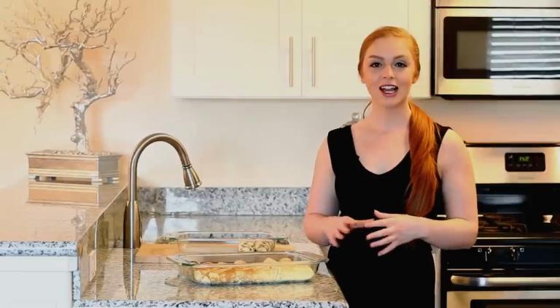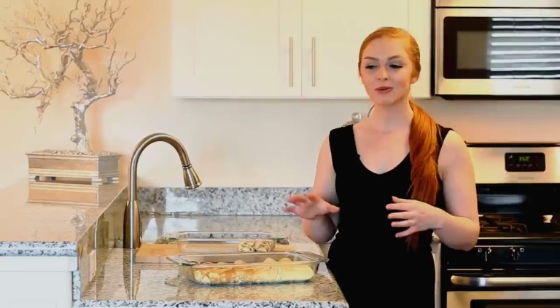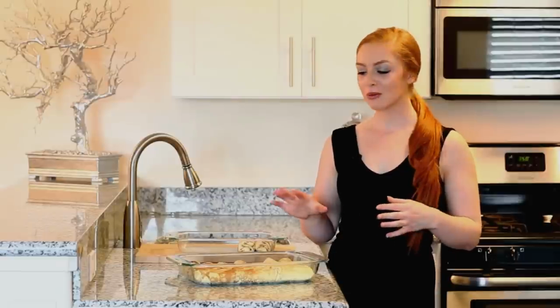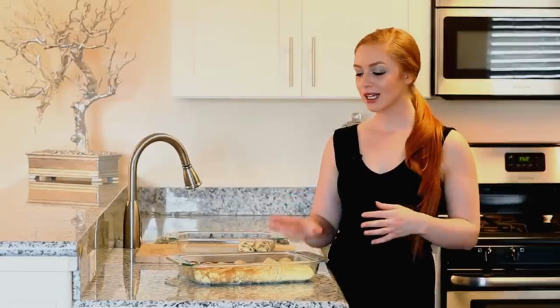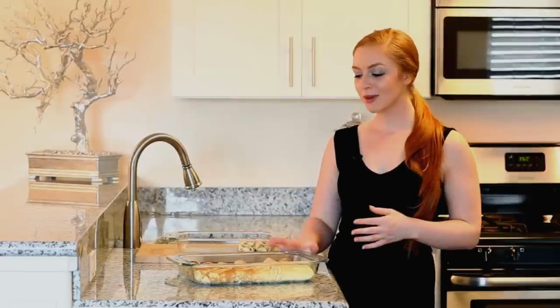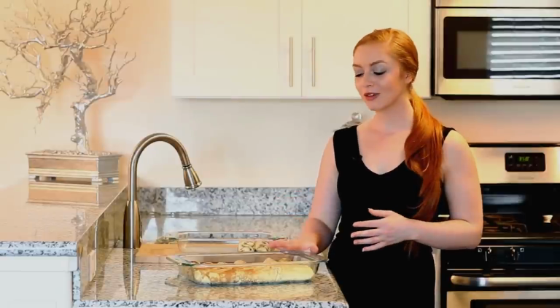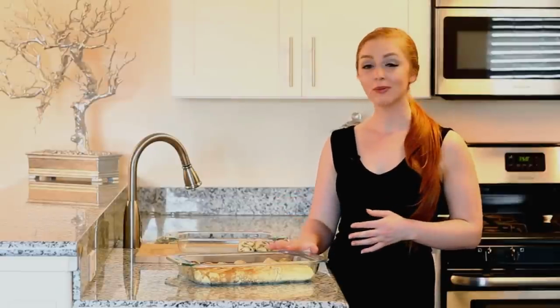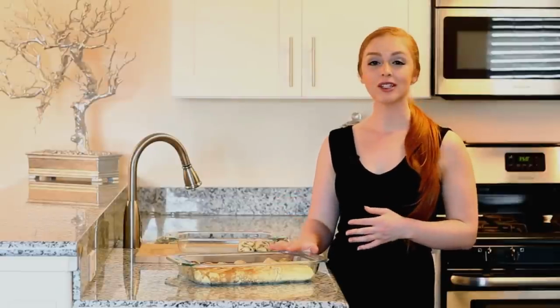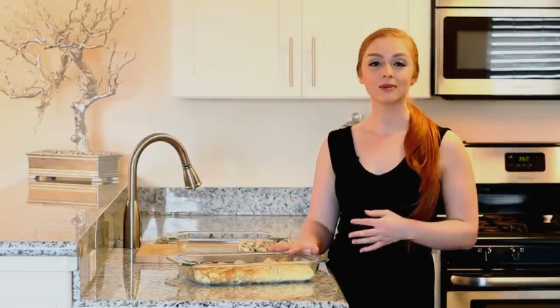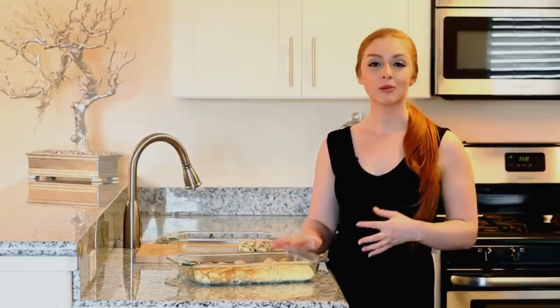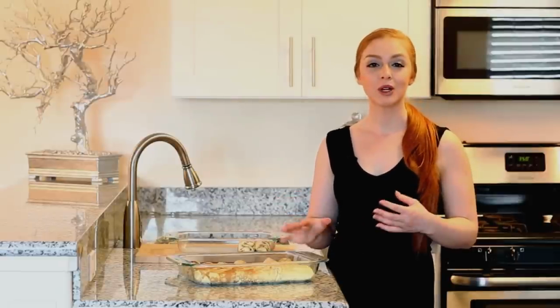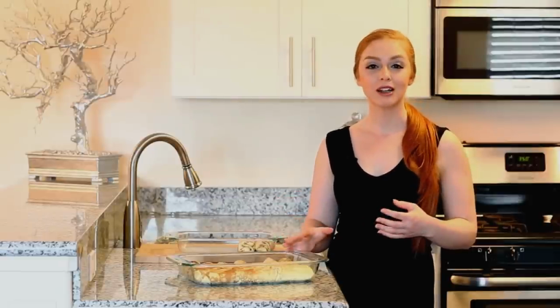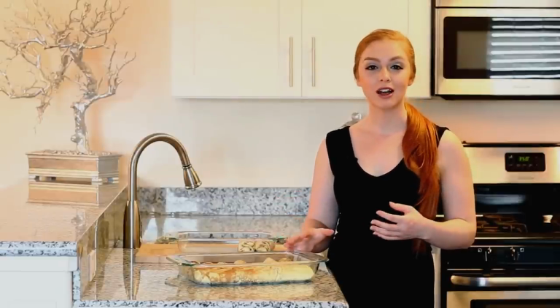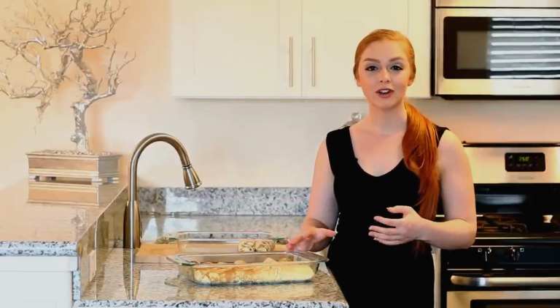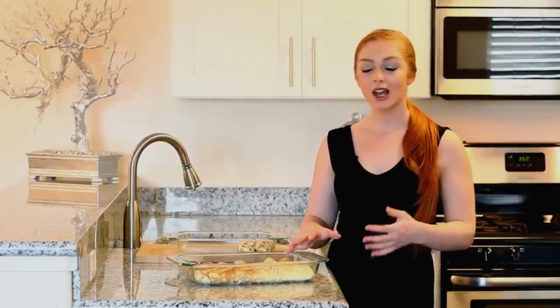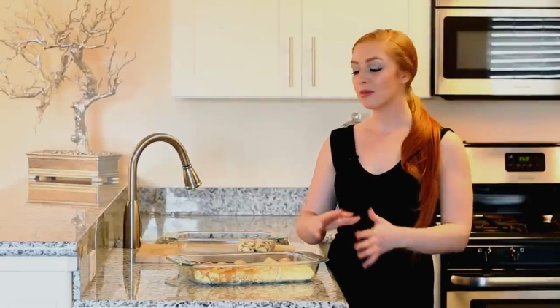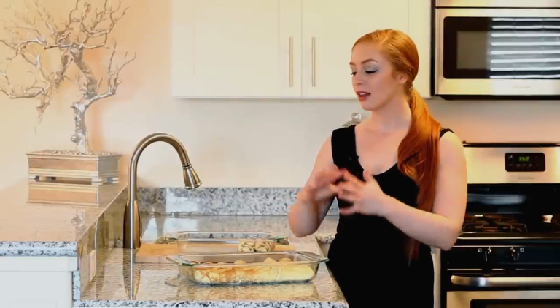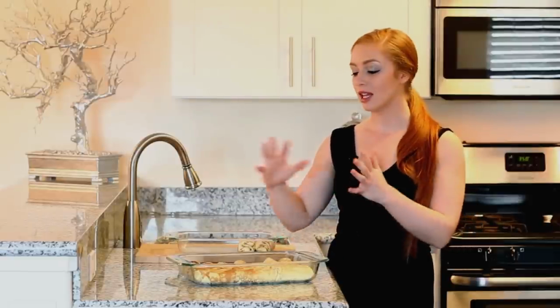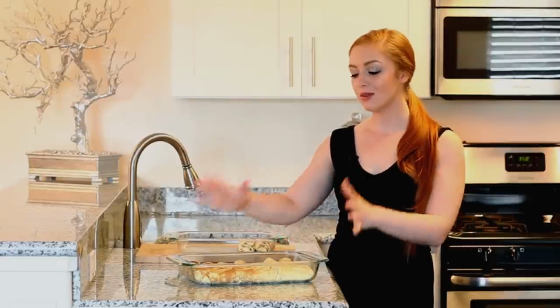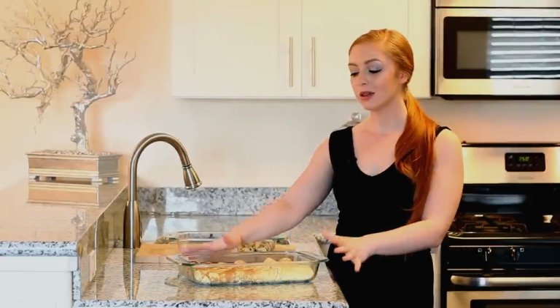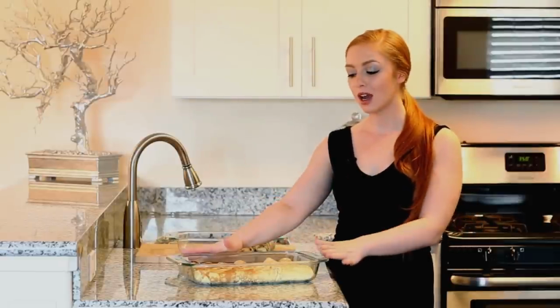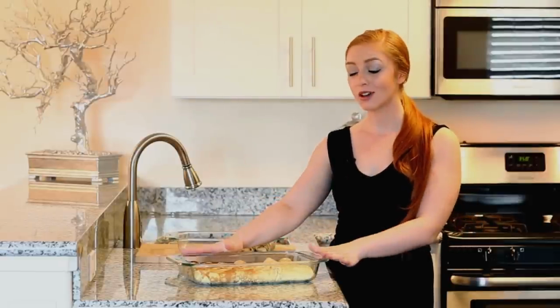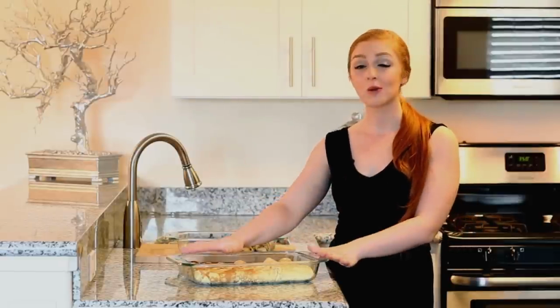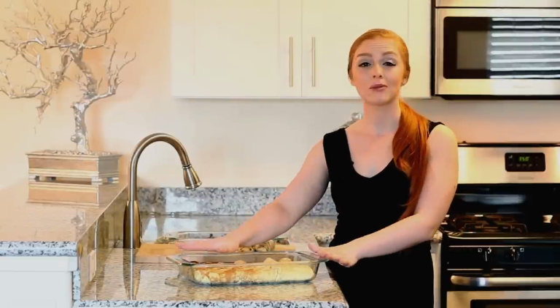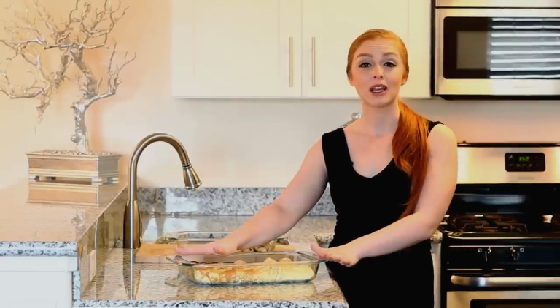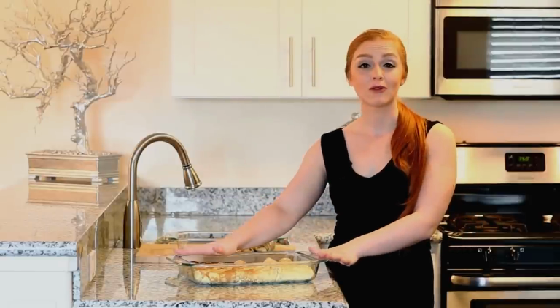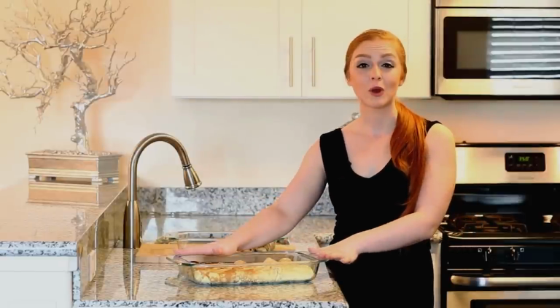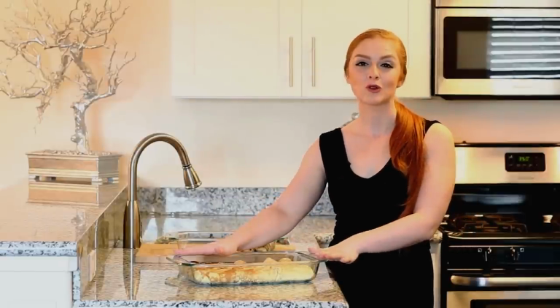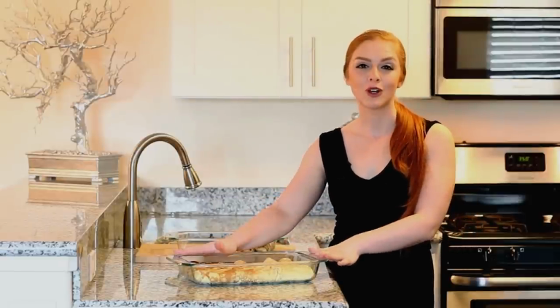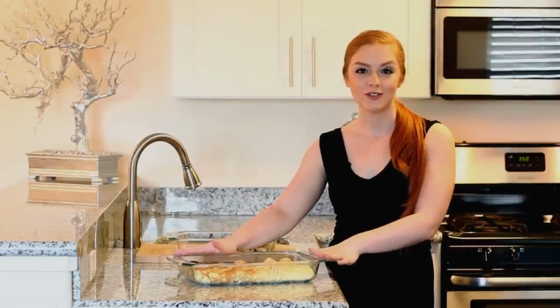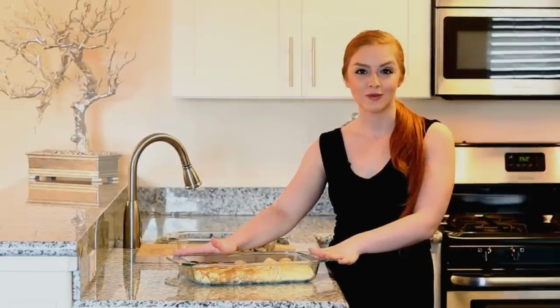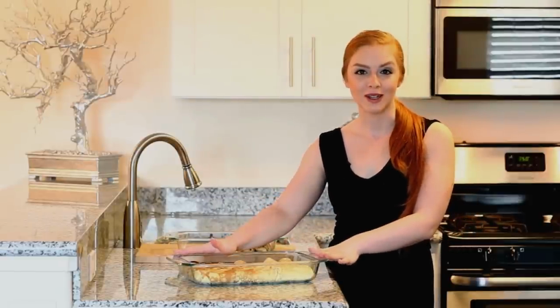I'm going to place my crepes into my preheated oven, leave them uncovered, and we're going to bake them for about 25 minutes.